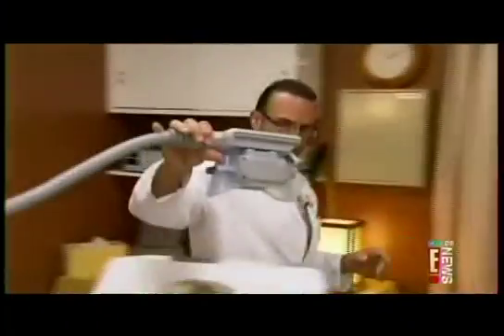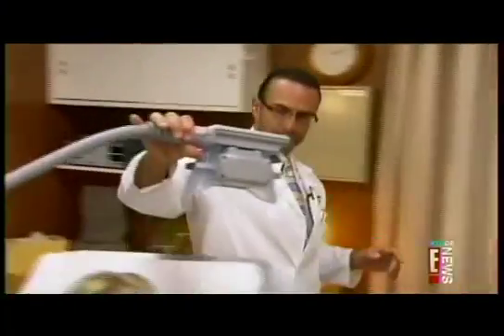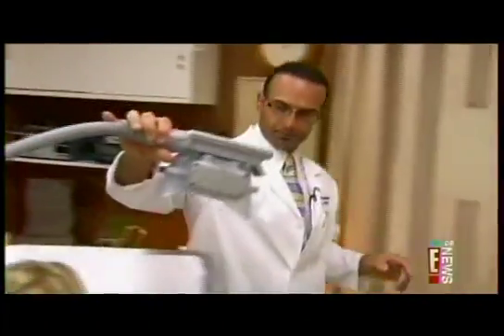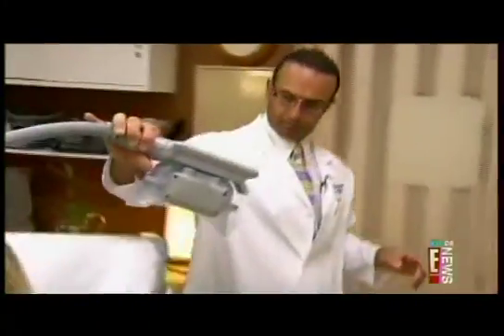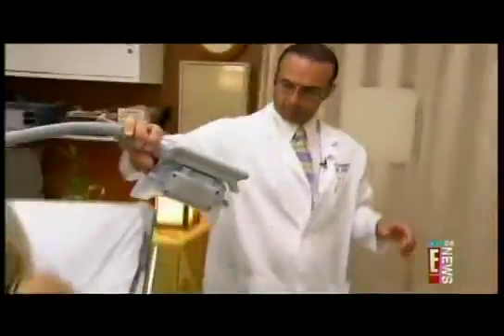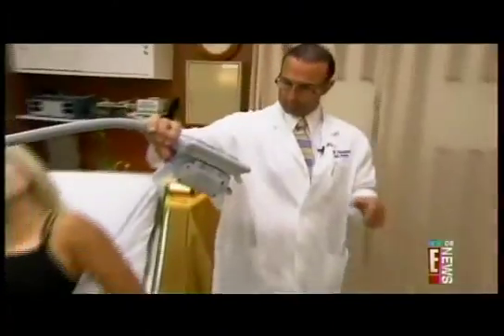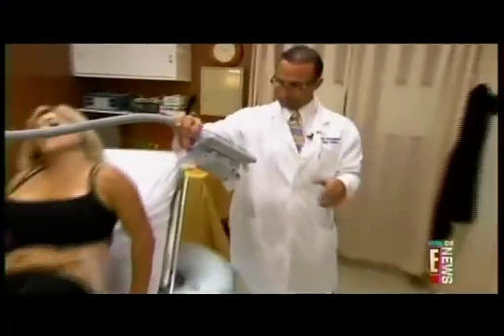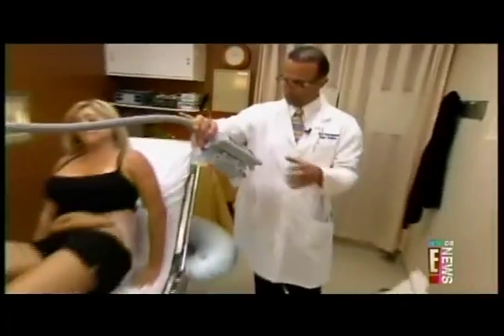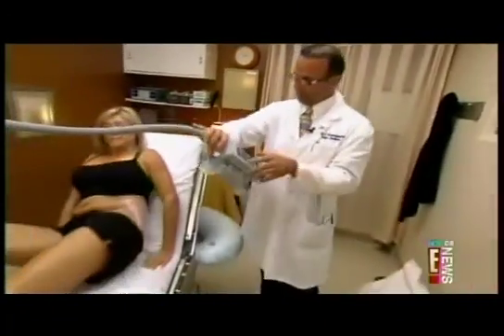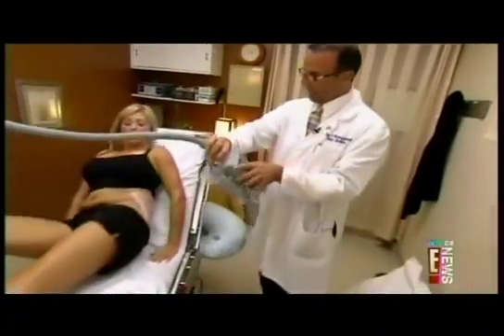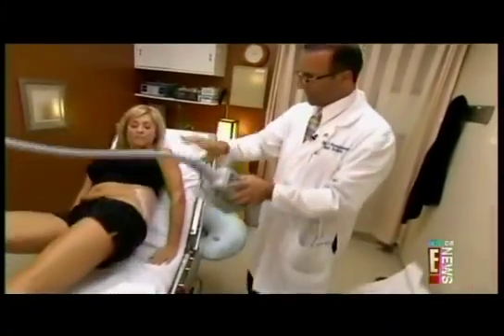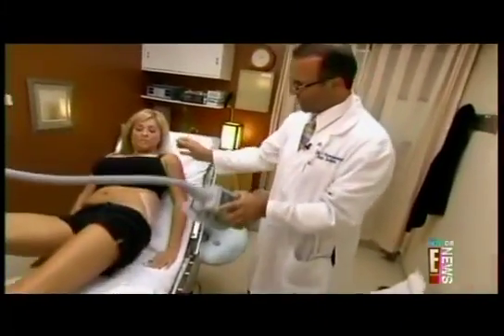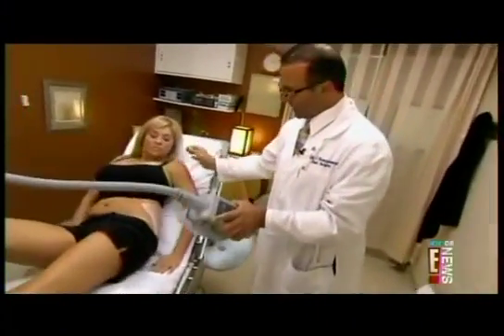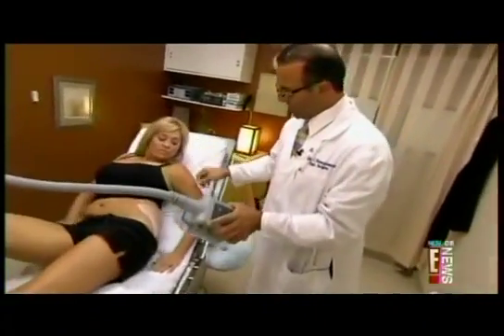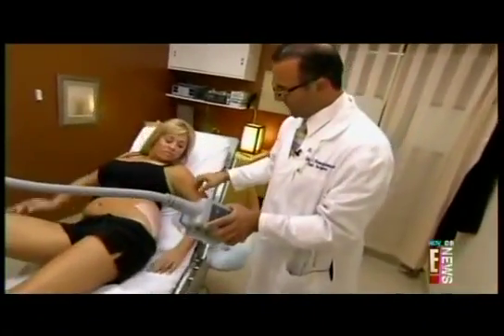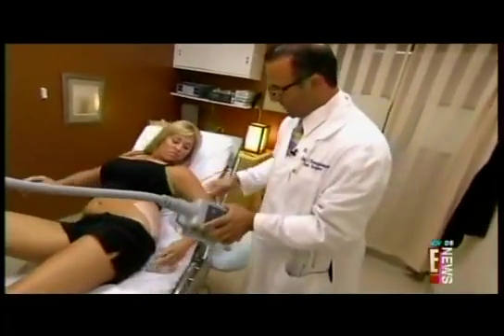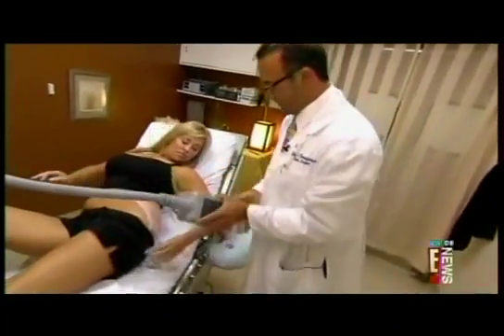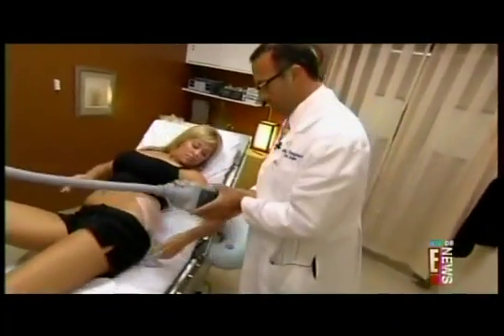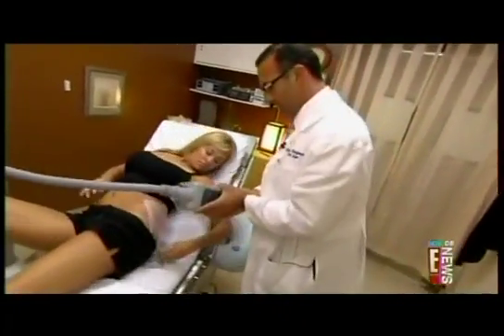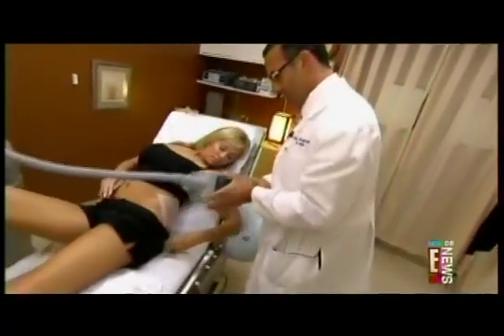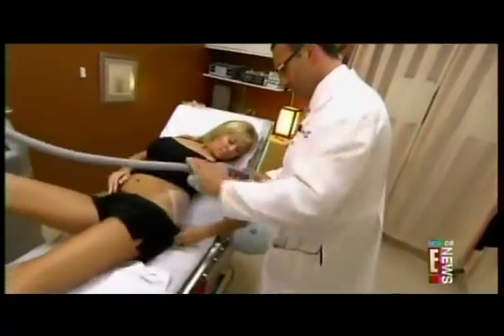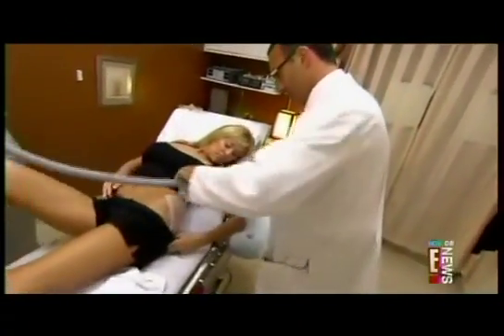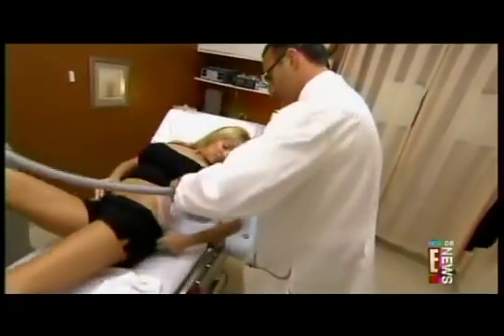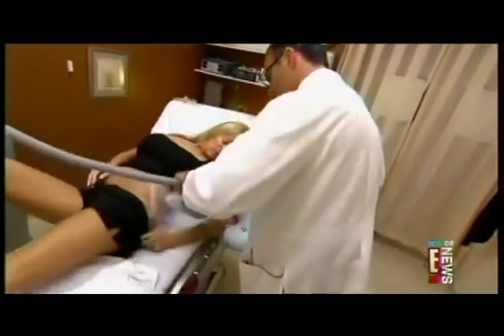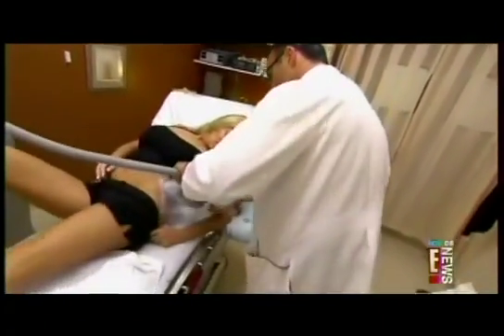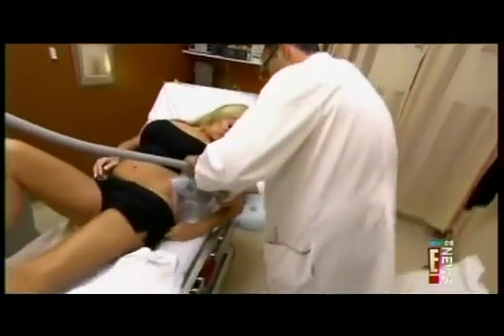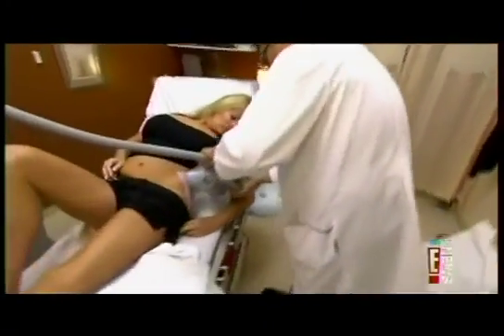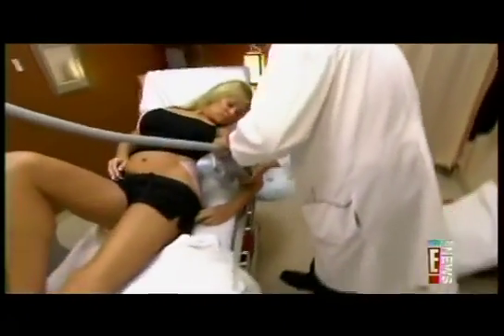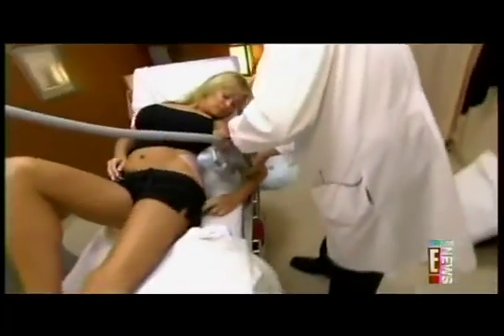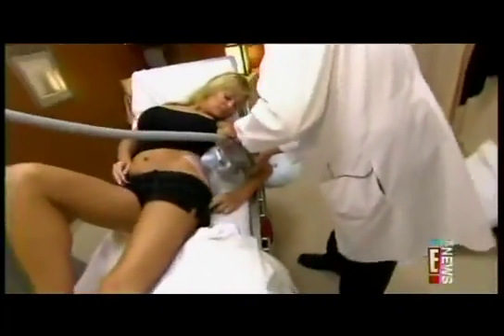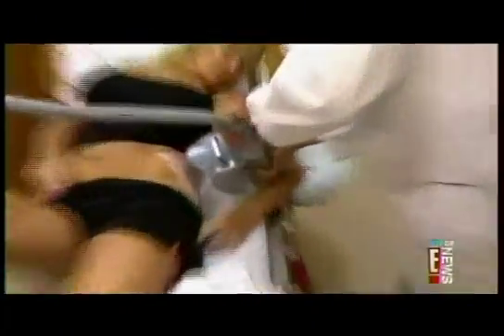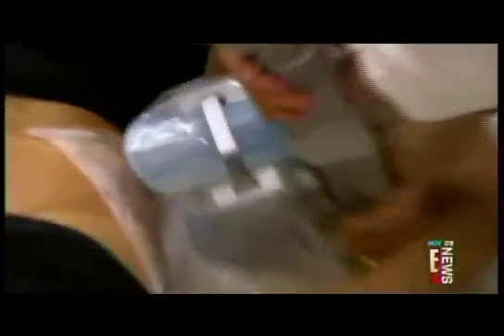CoolSculpting by Zeltiq has been approved by the FDA. Dr. Fardad Veruzampoor uses it in his Beverly Hills office.